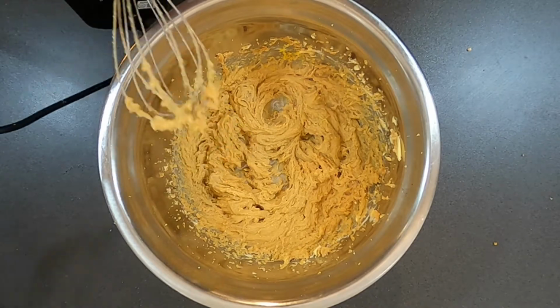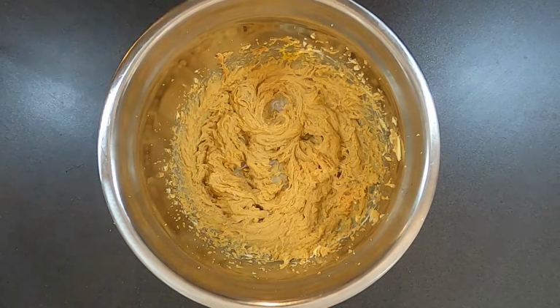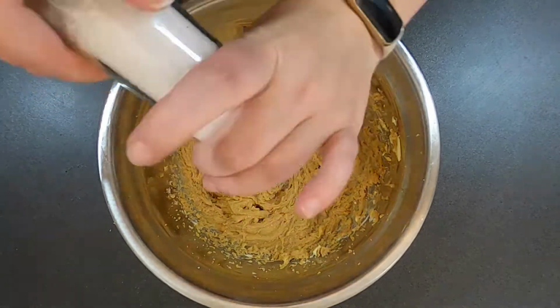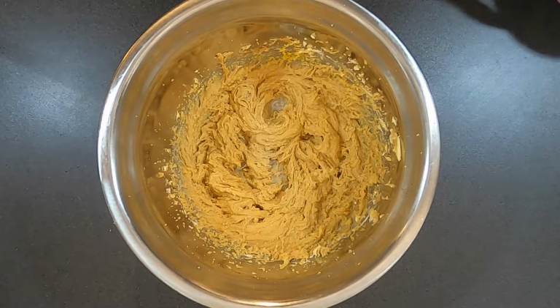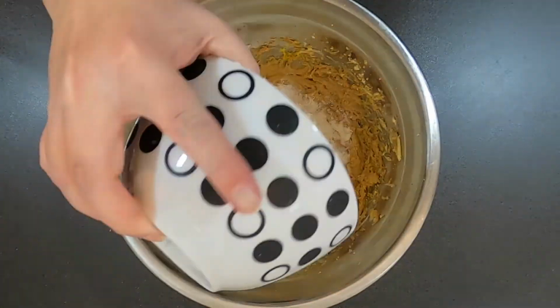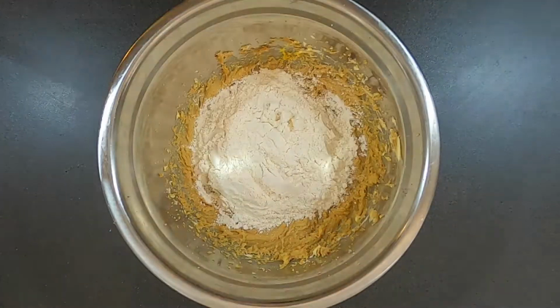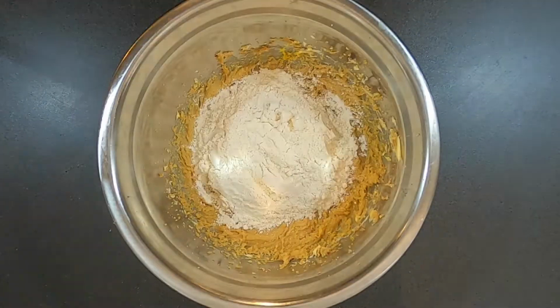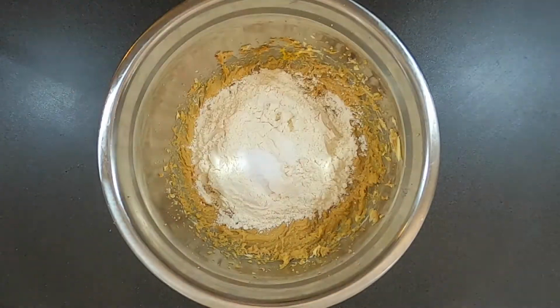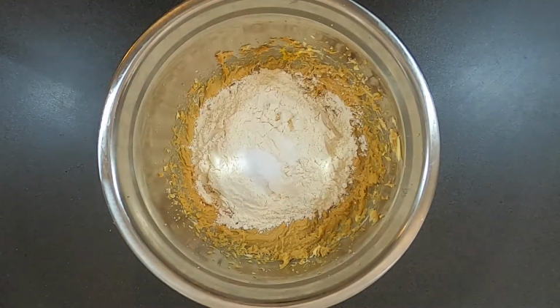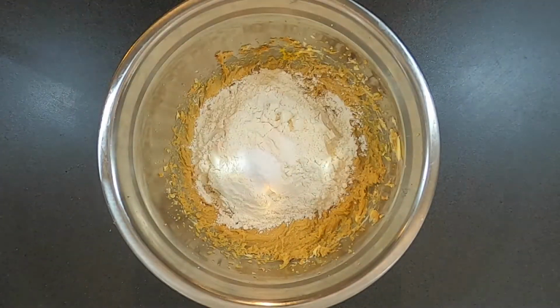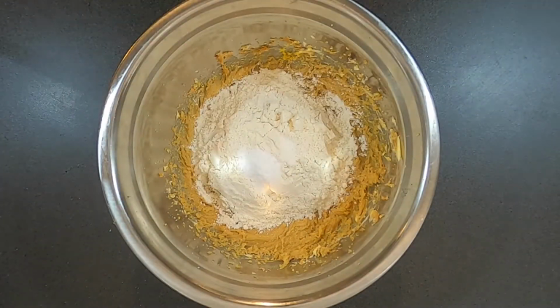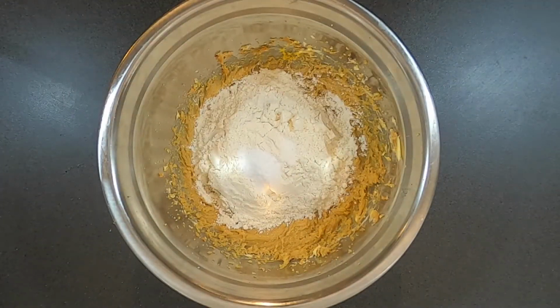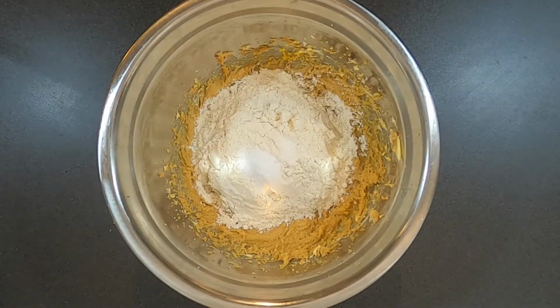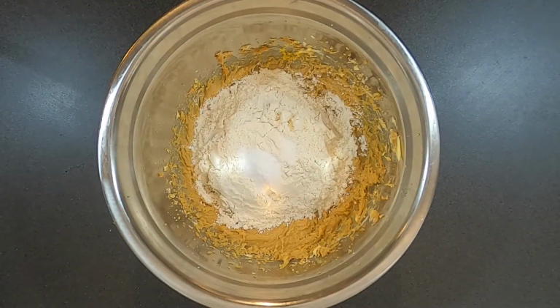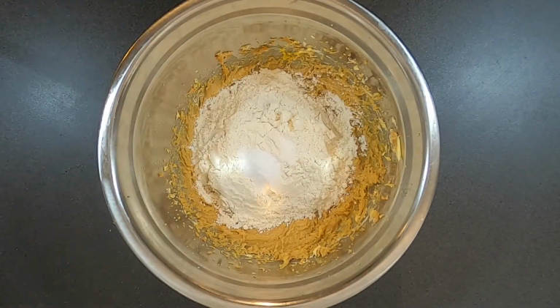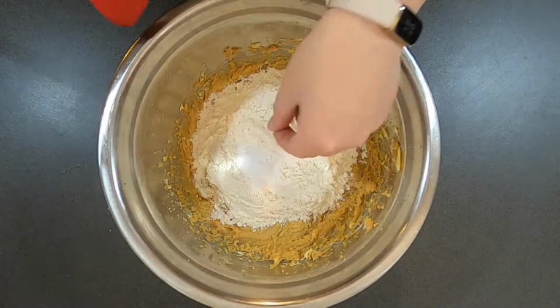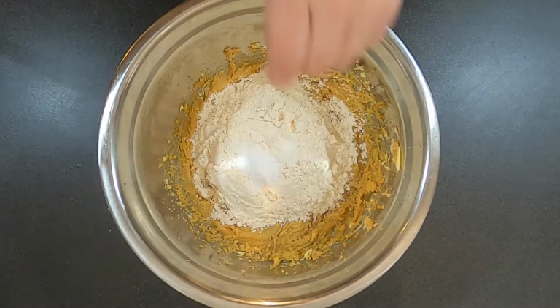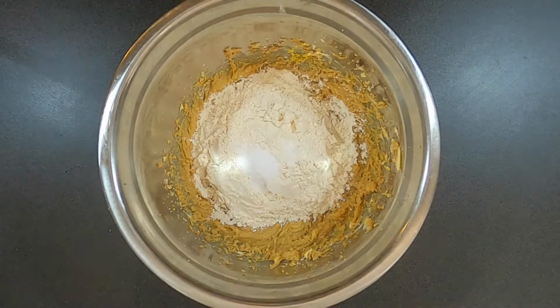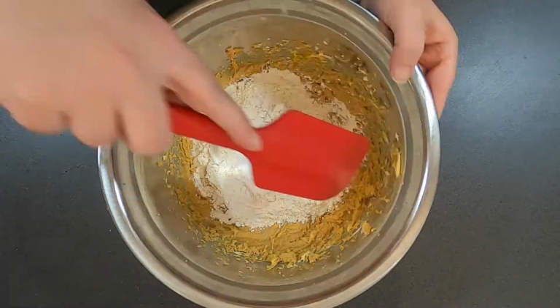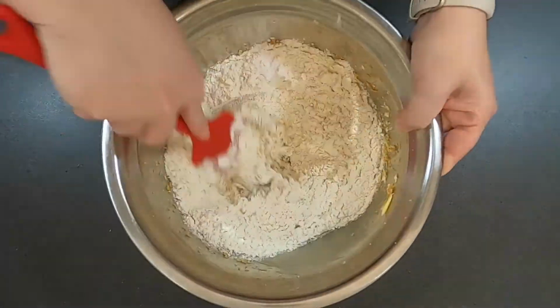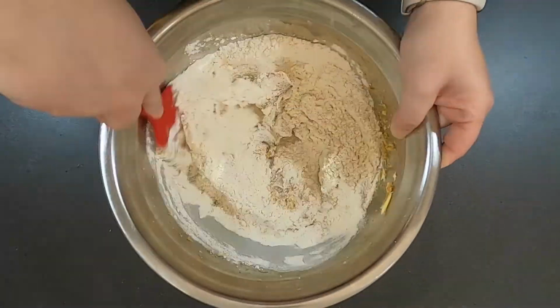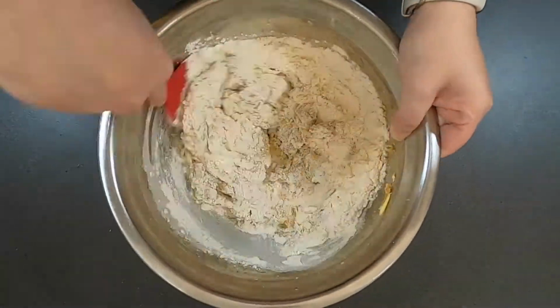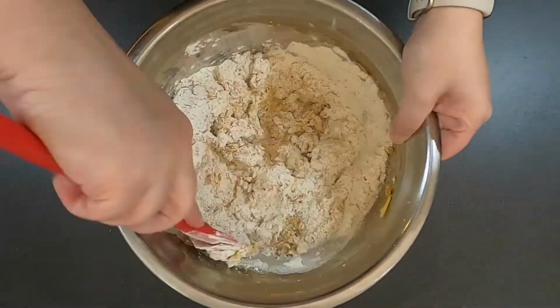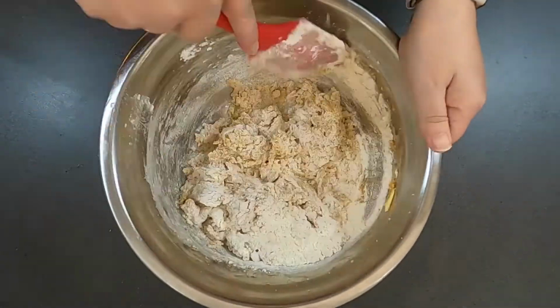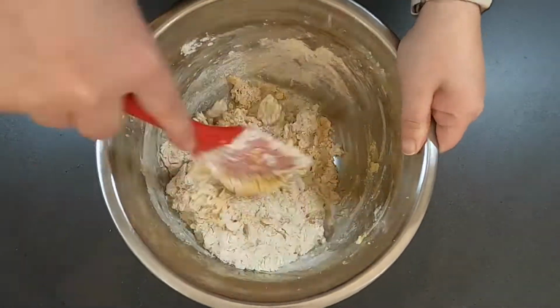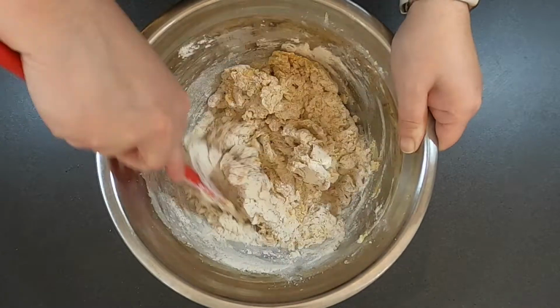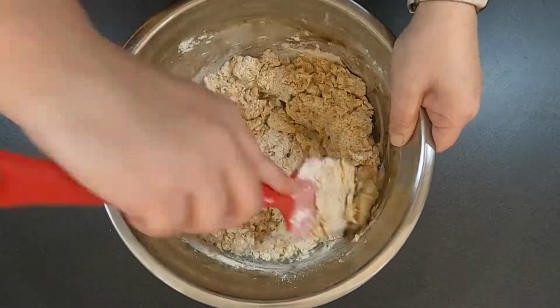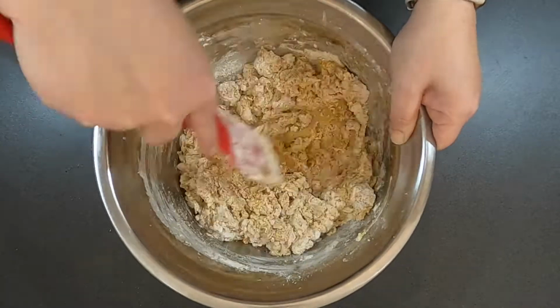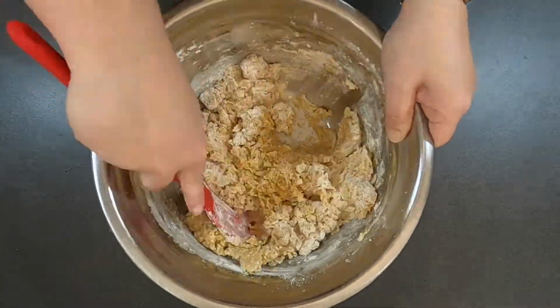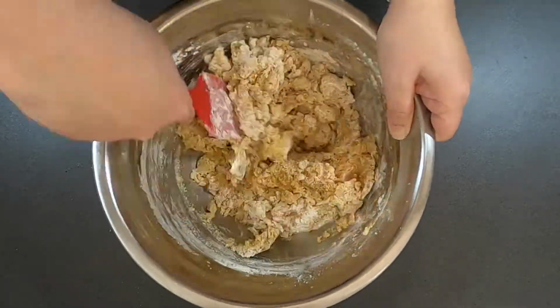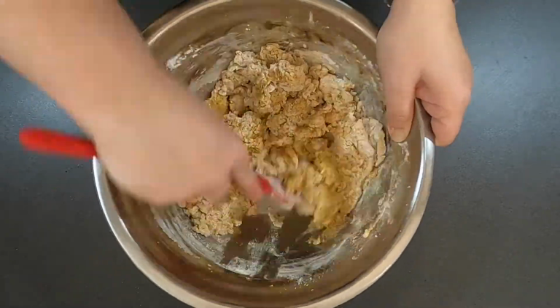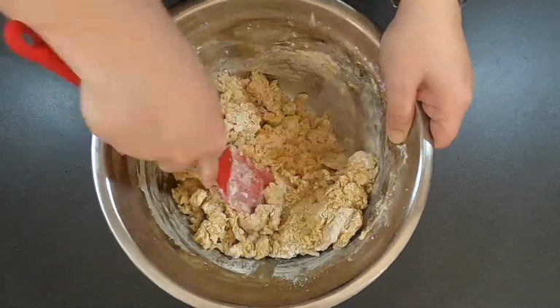With a spatula or a wooden spoon, mix in the flour, bicarb soda and salt until the dough is stiff.